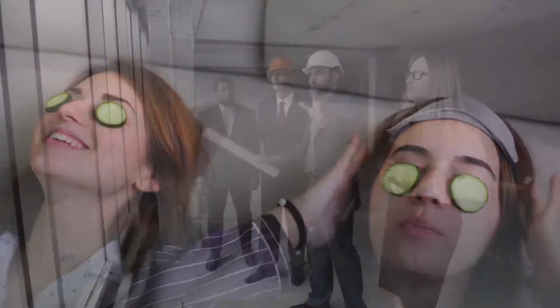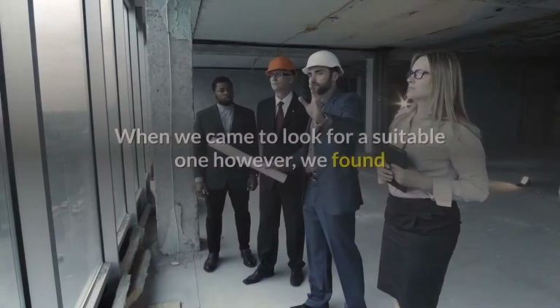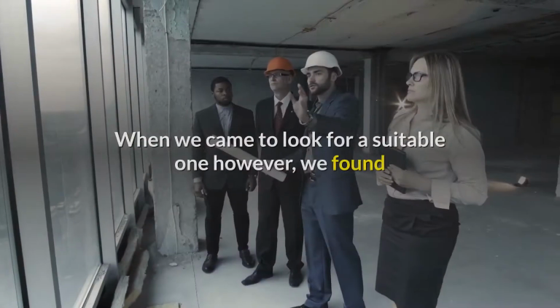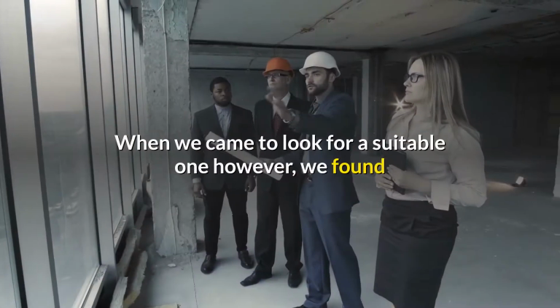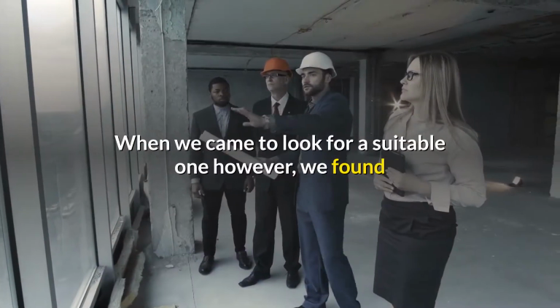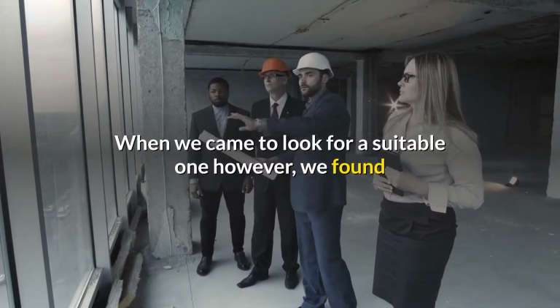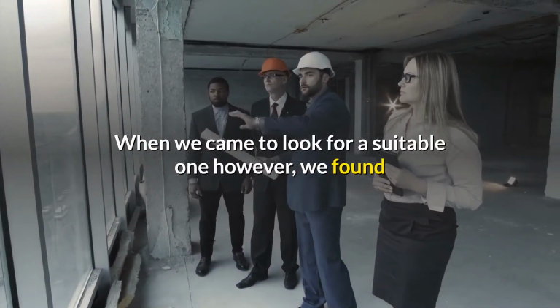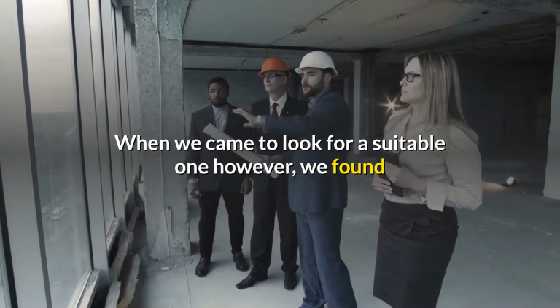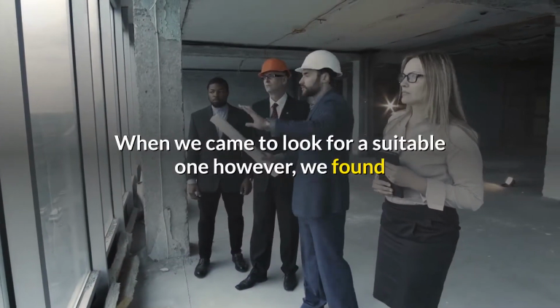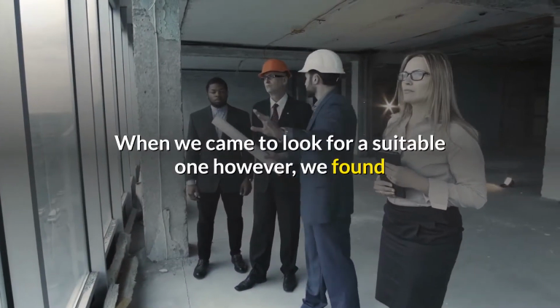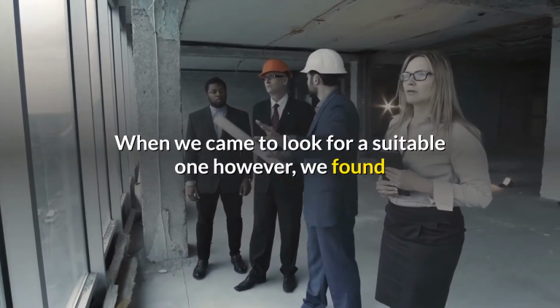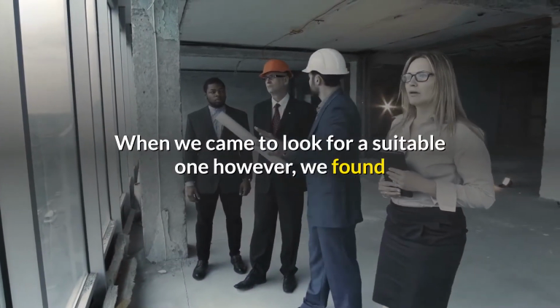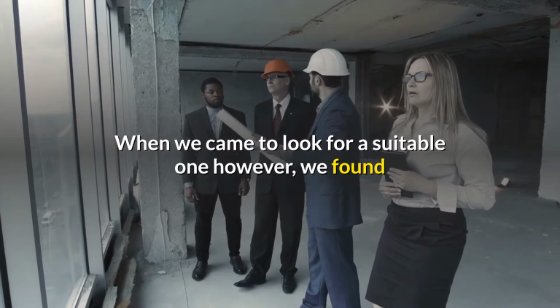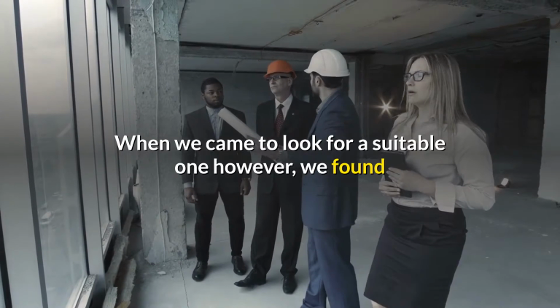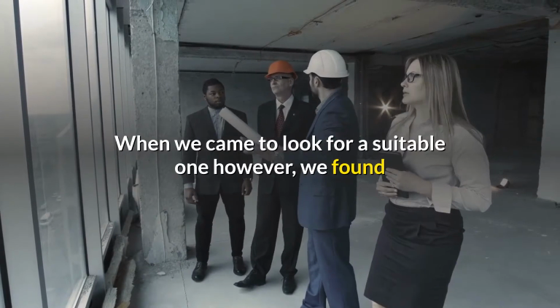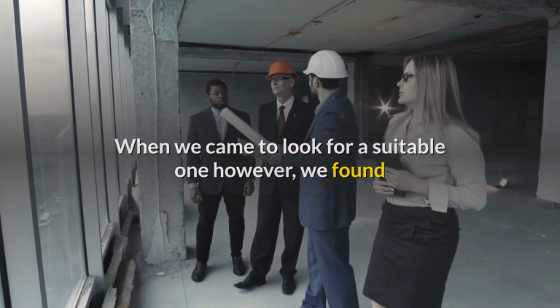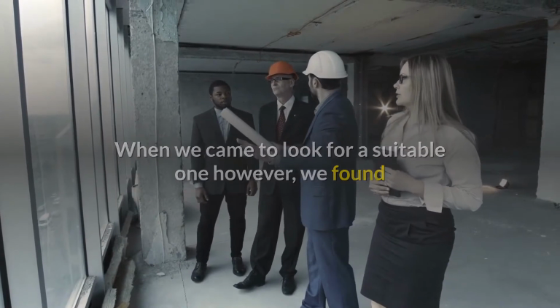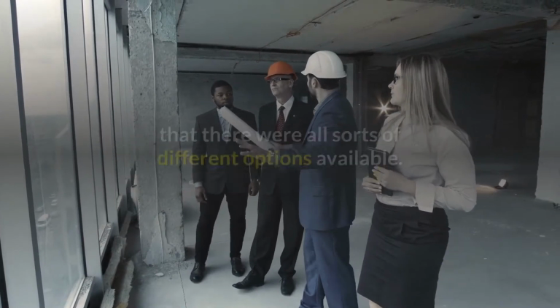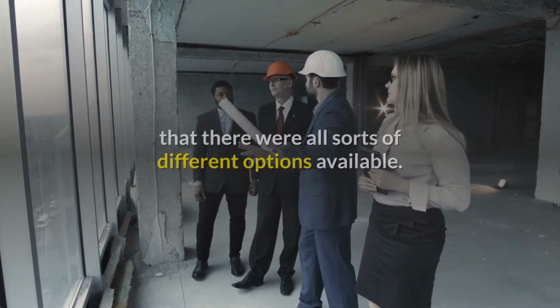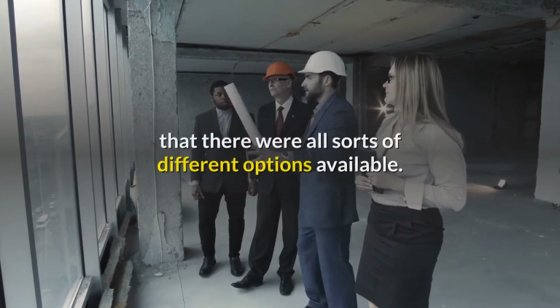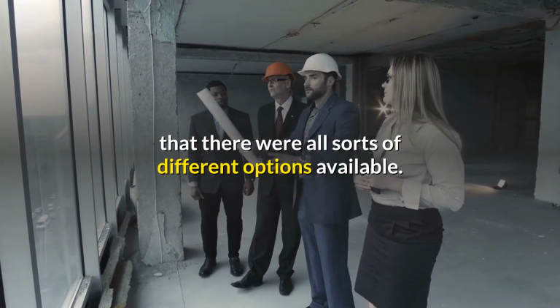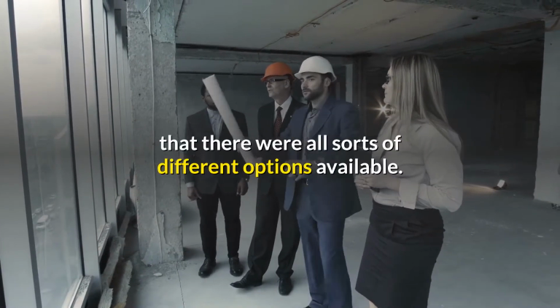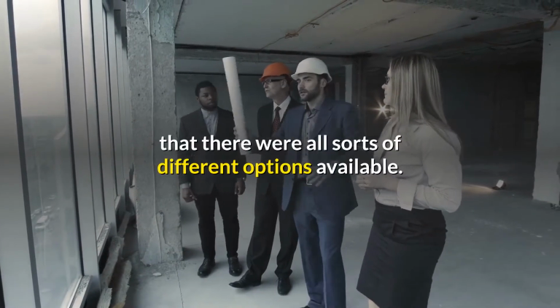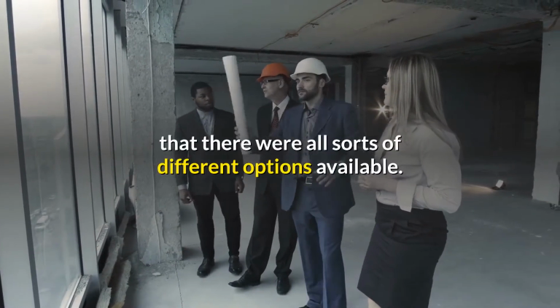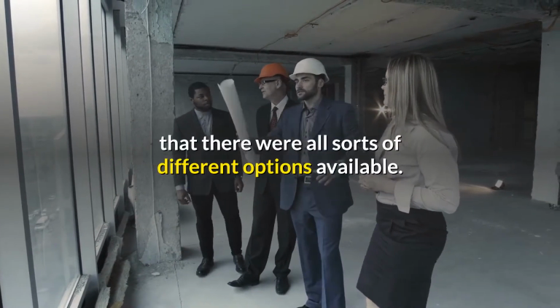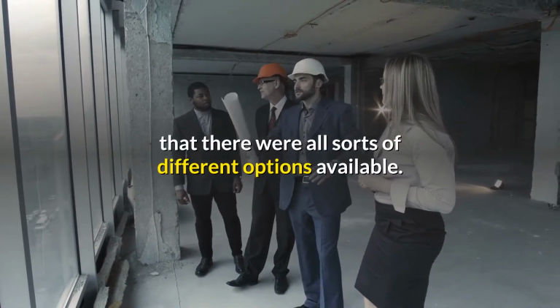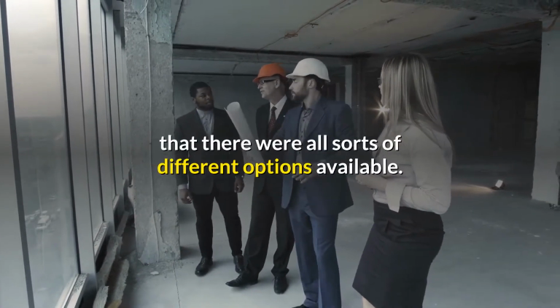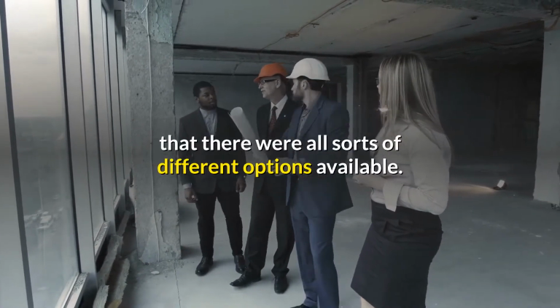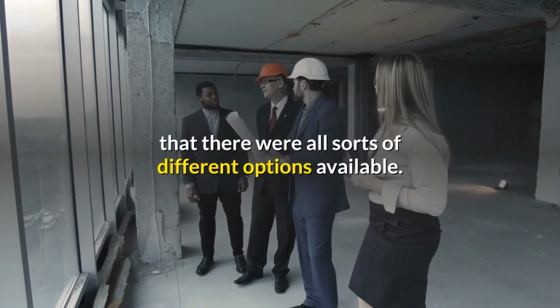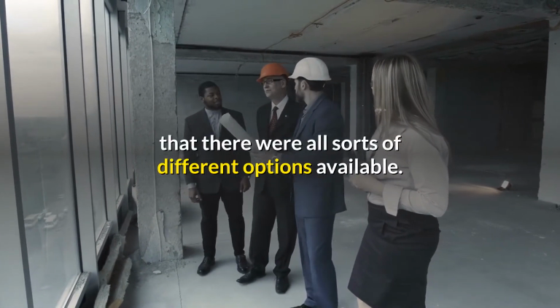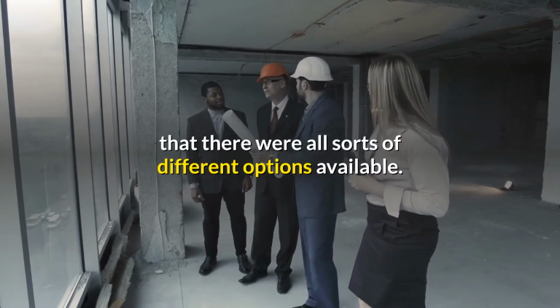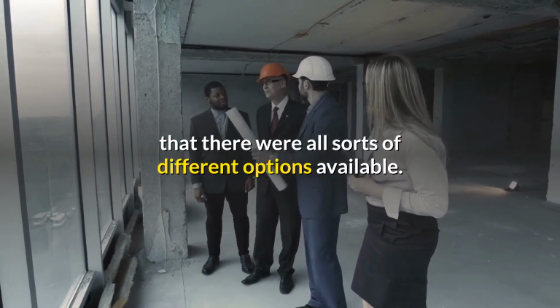When we came to look for a suitable one, however, we found that there were all sorts of different options available.